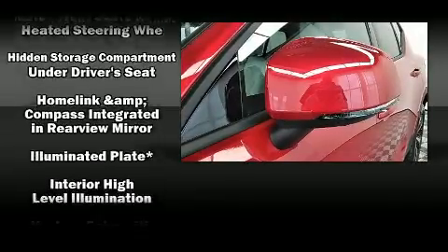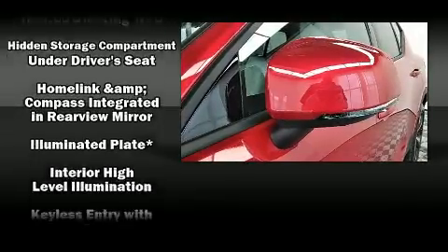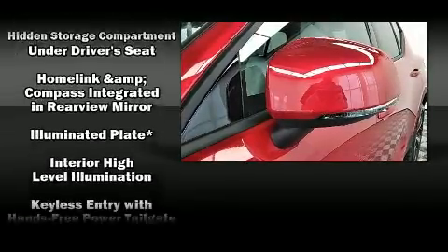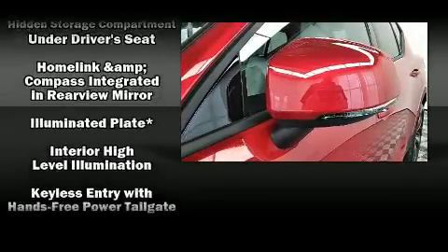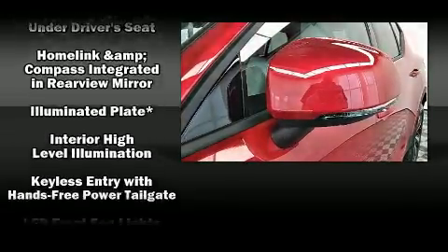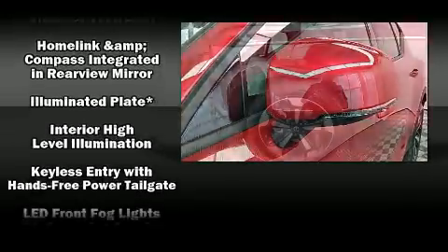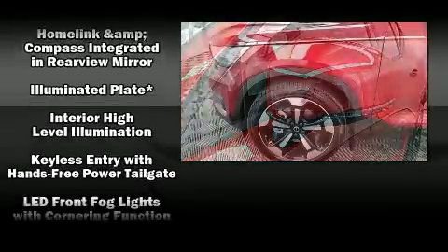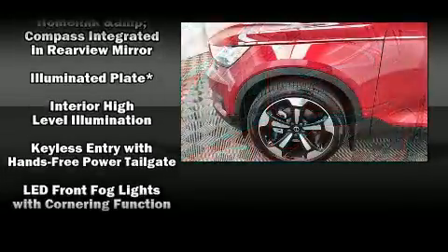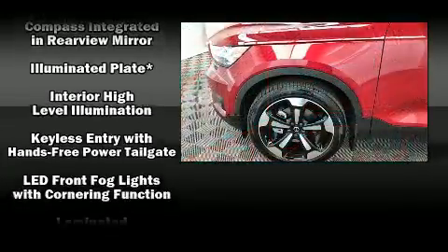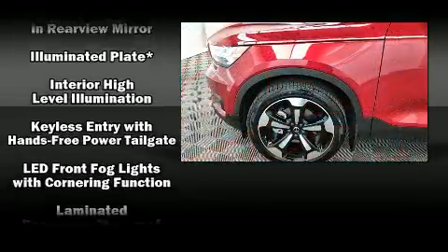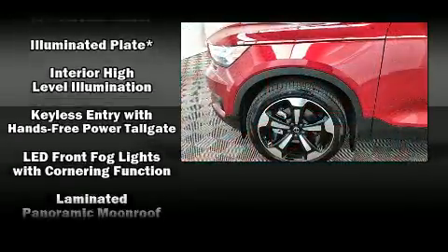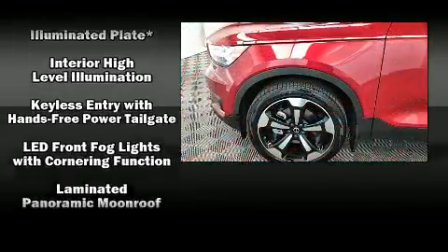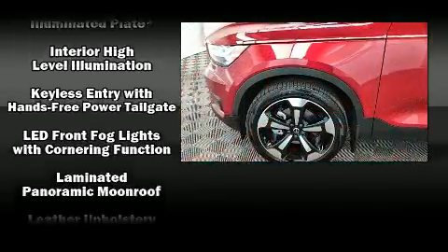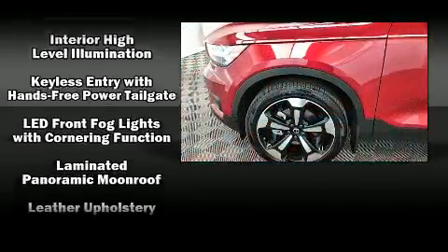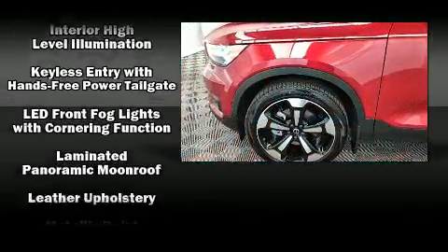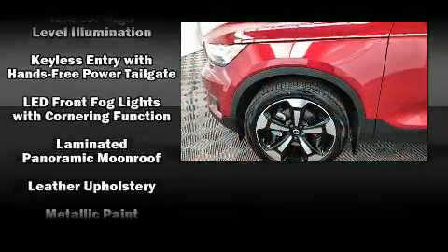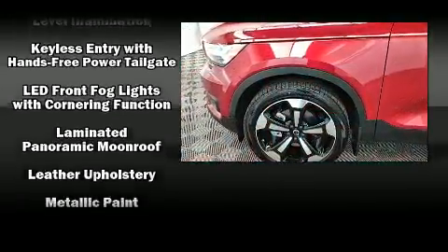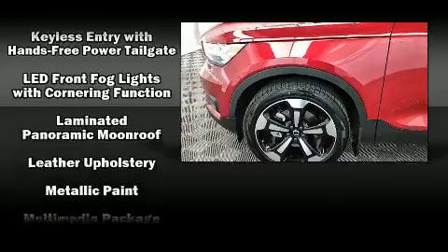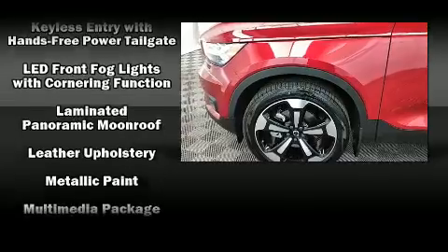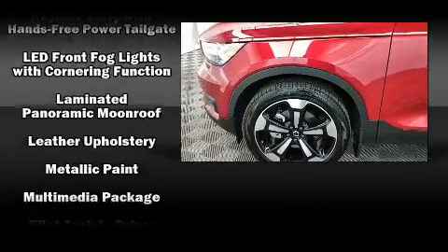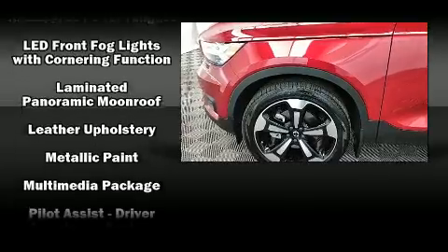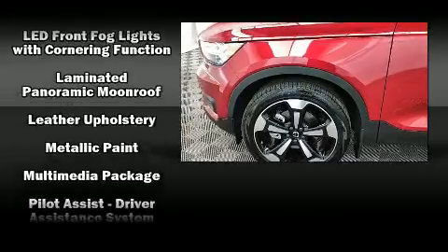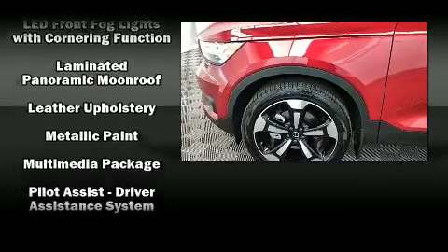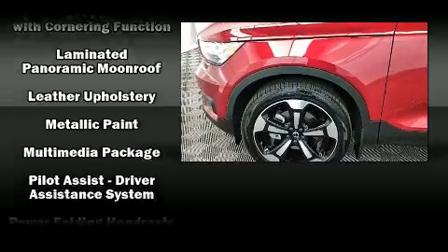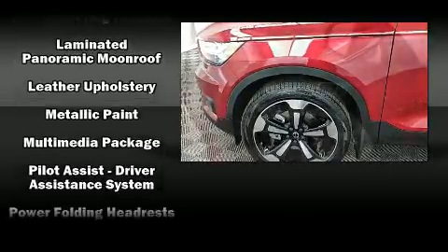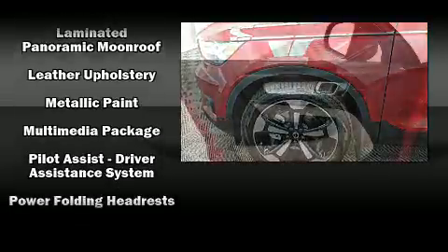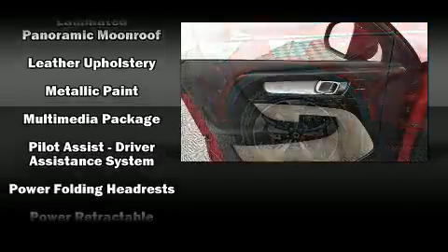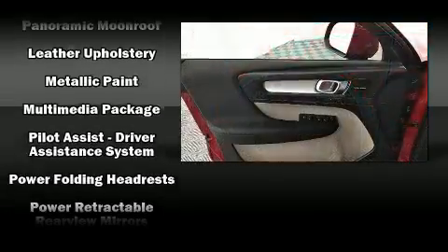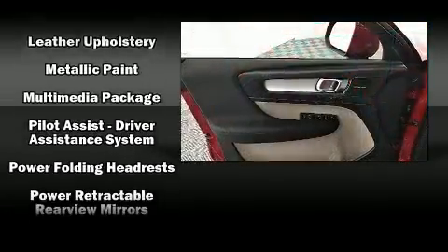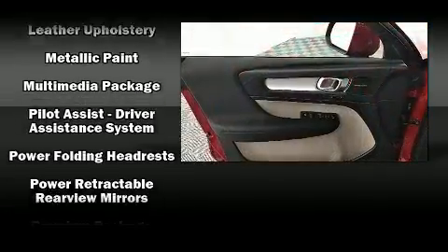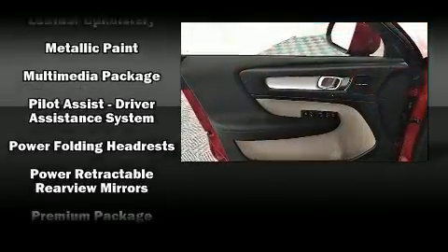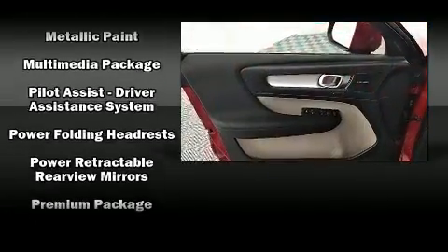Four-wheel disc brakes with ABS are also included. You'll never lose visibility, thanks to rain-sensing wipers which activate automatically when the drops start to fall.